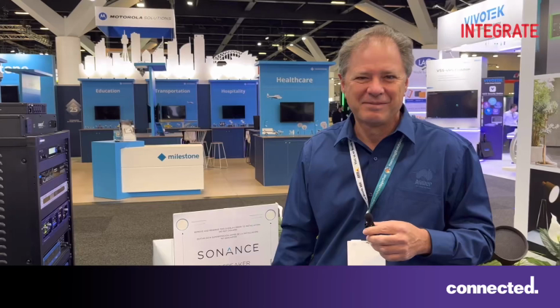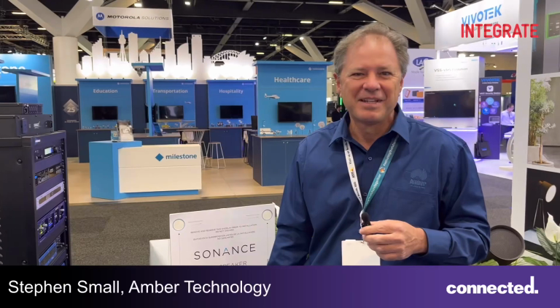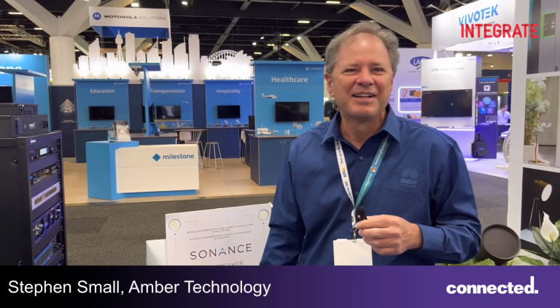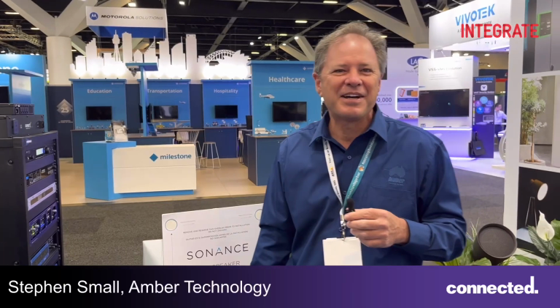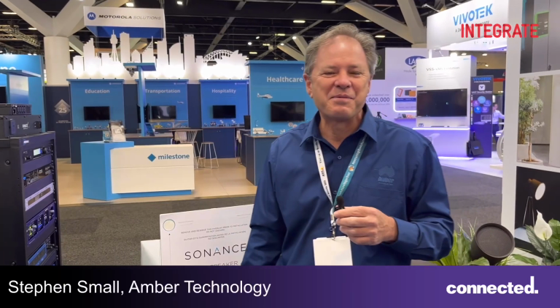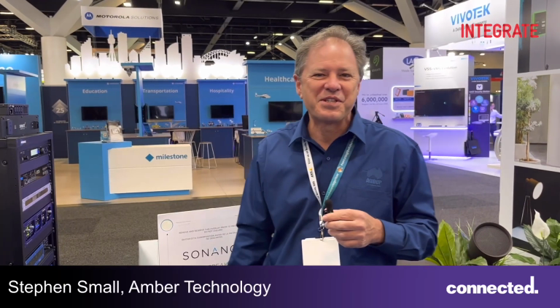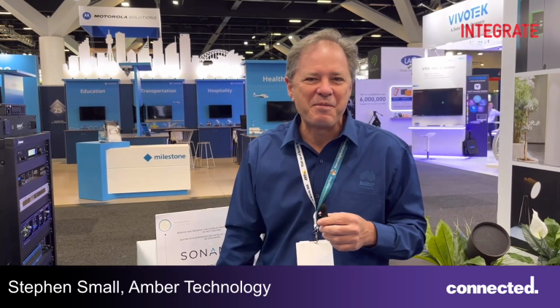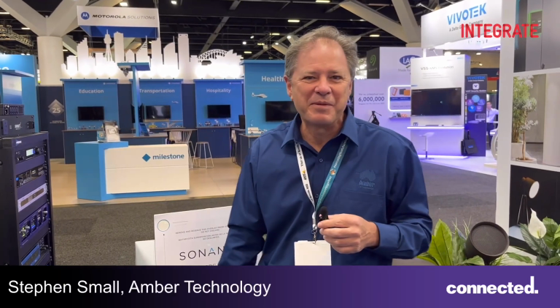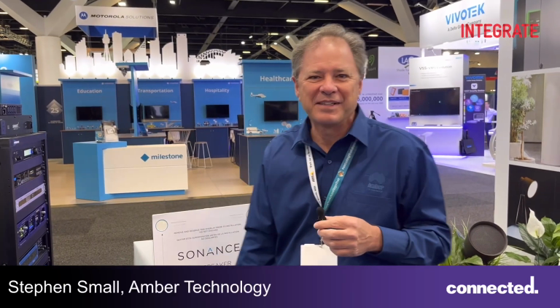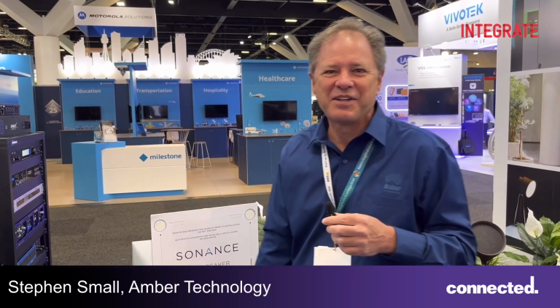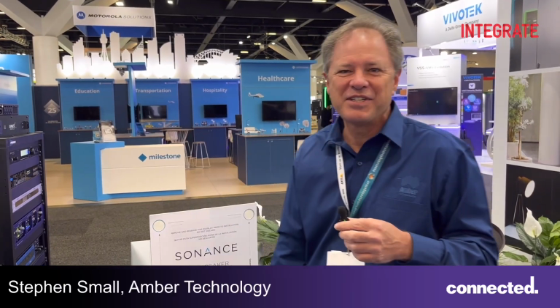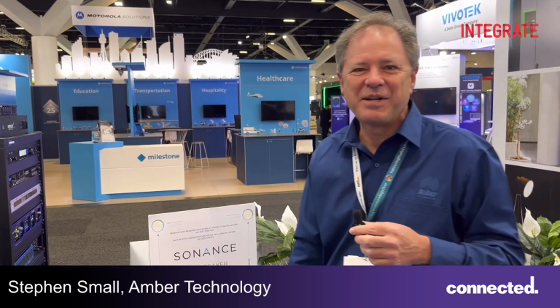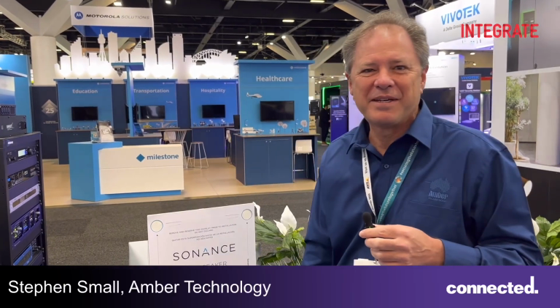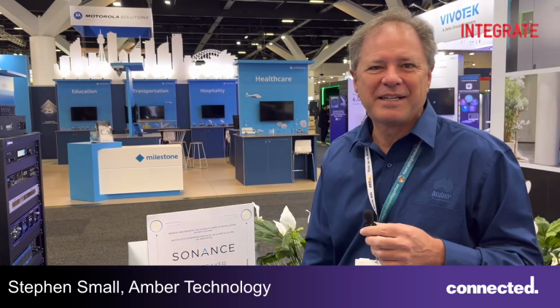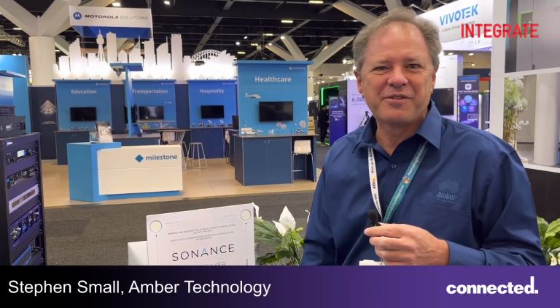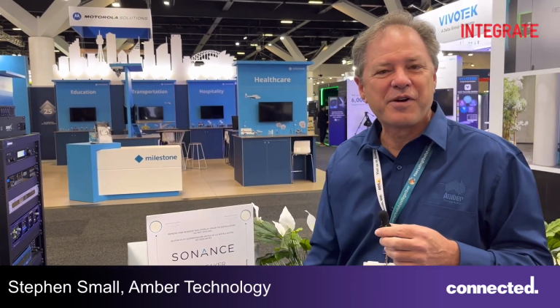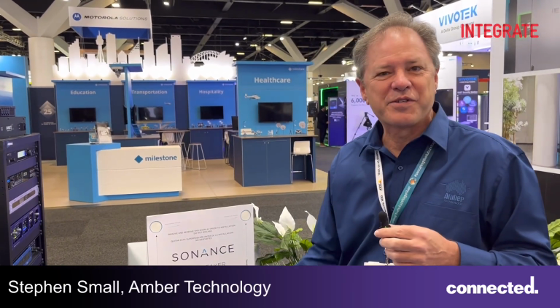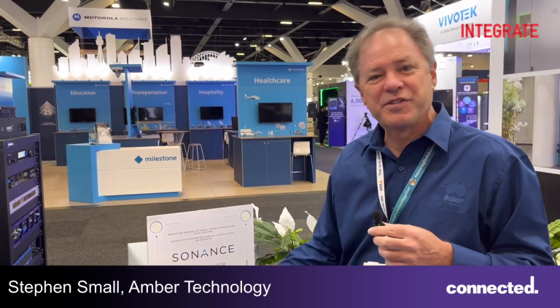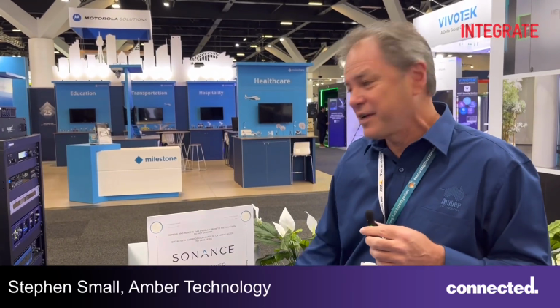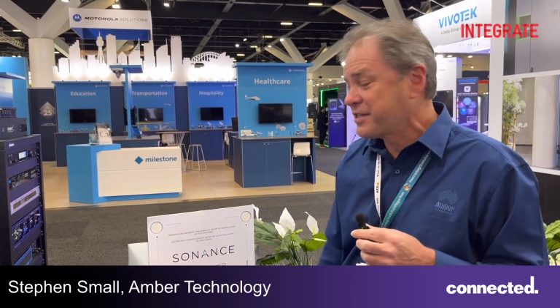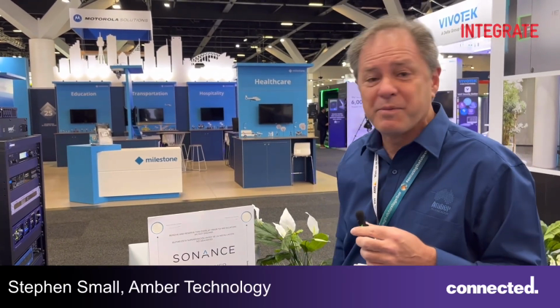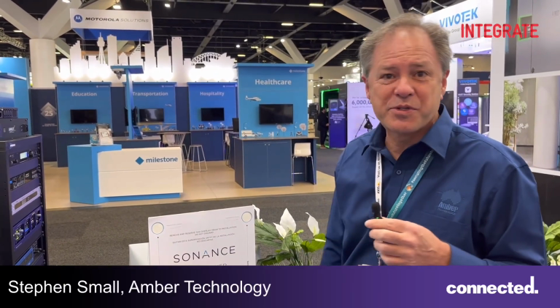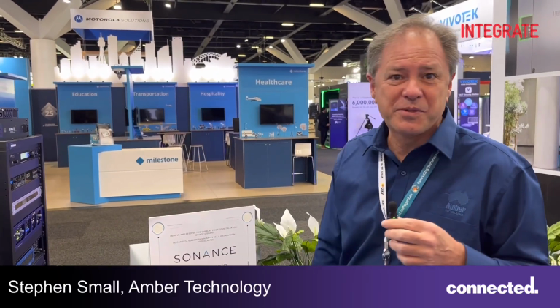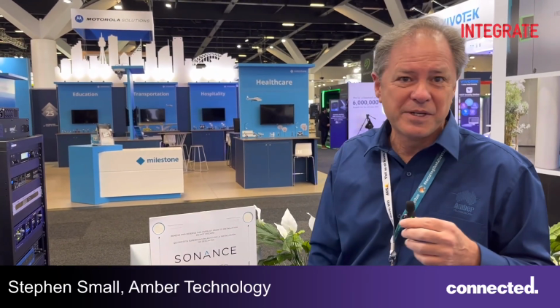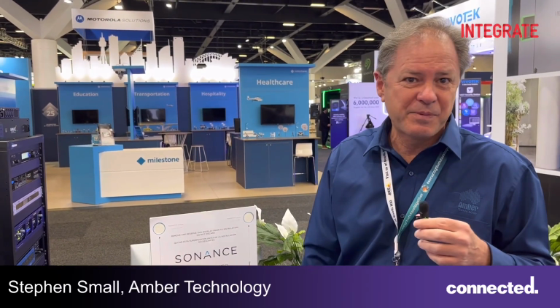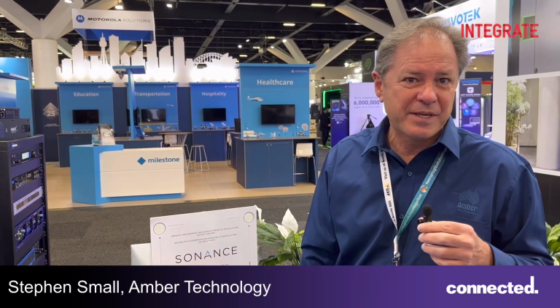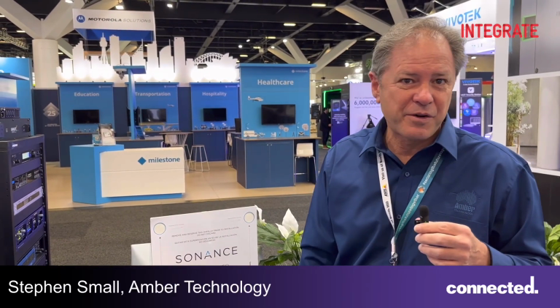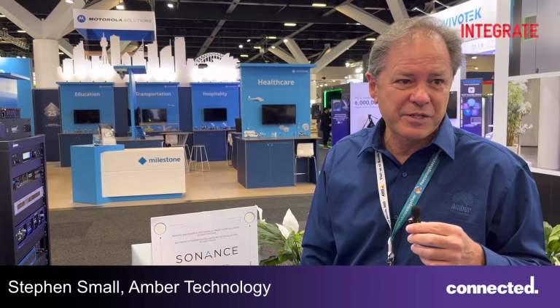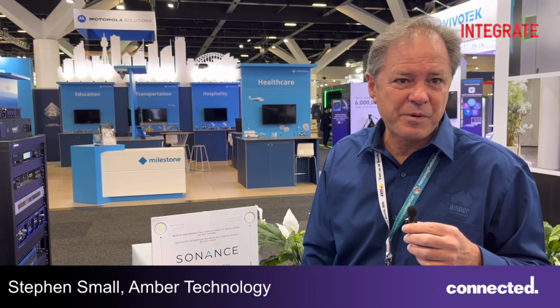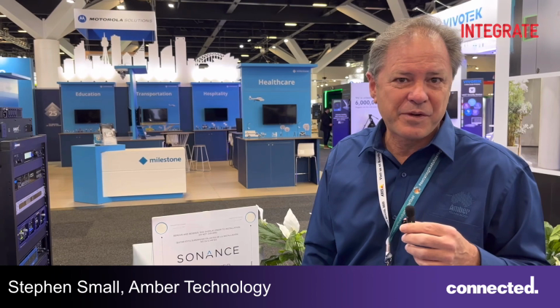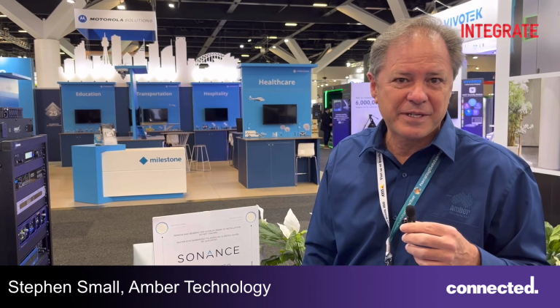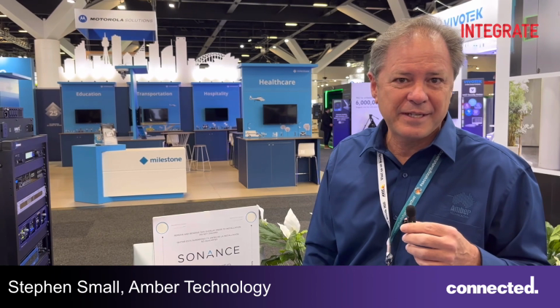Hi, I'm Steve. I'm going to take my time today to focus on the Sonets commercial speaker range that we've got today.